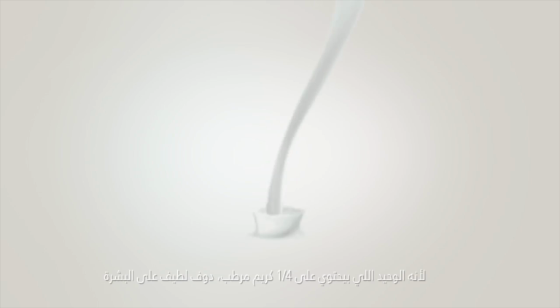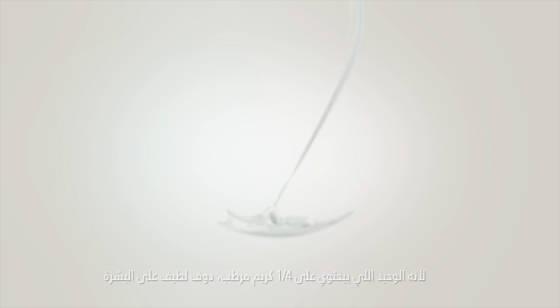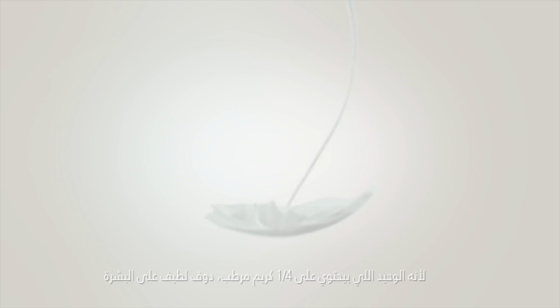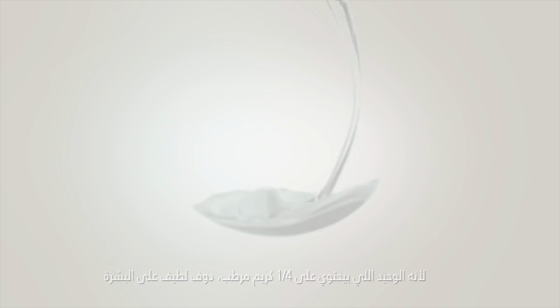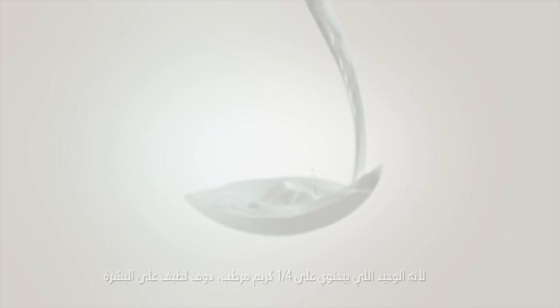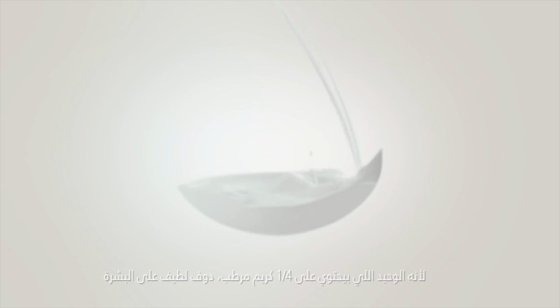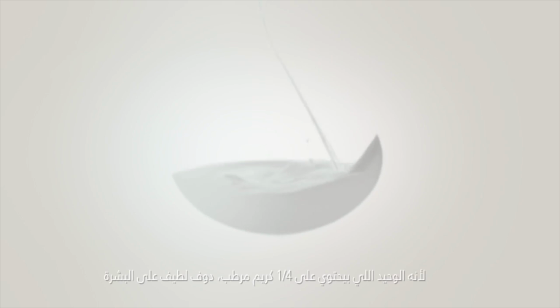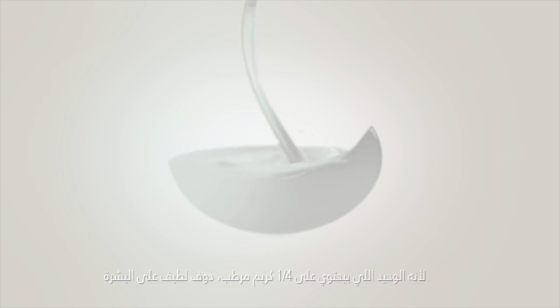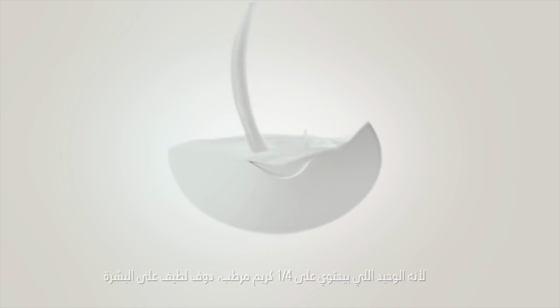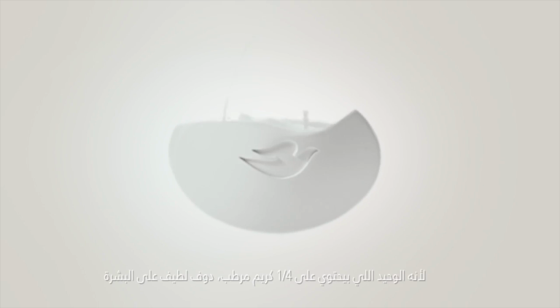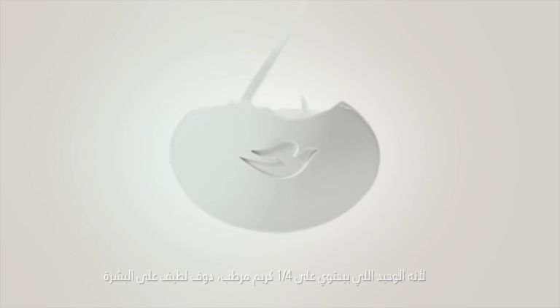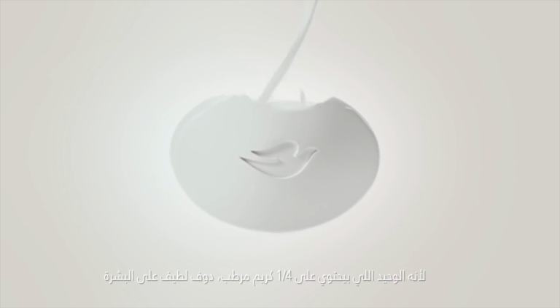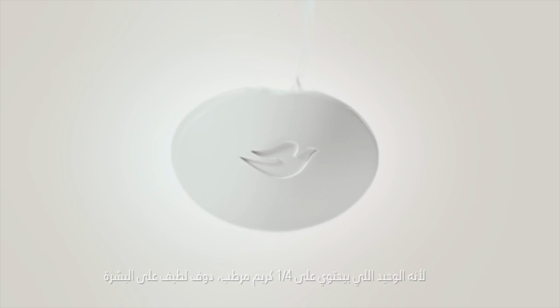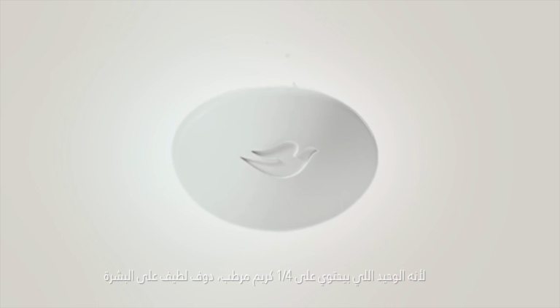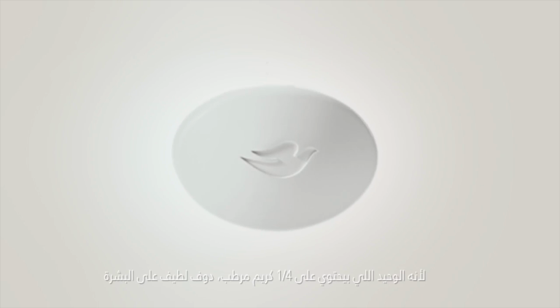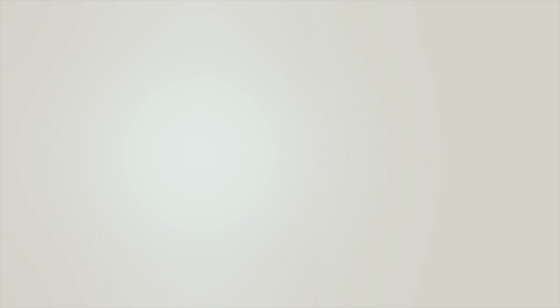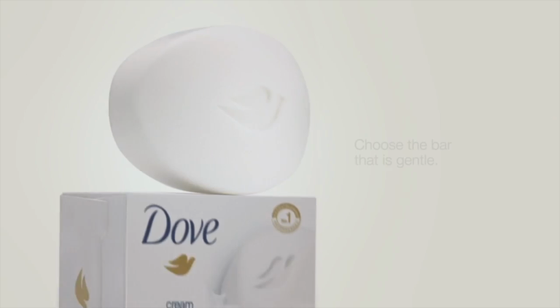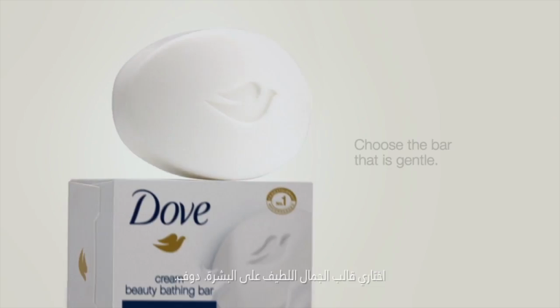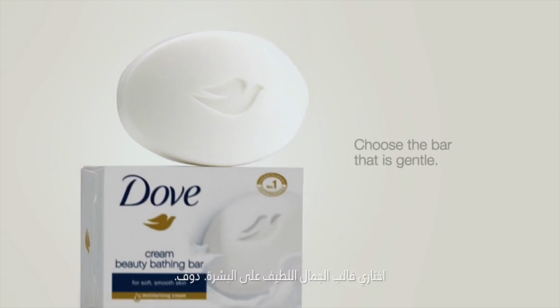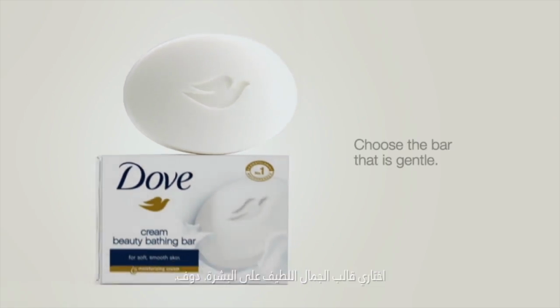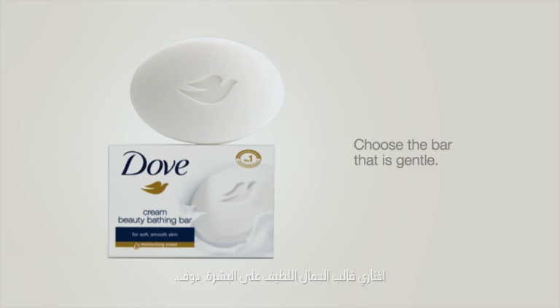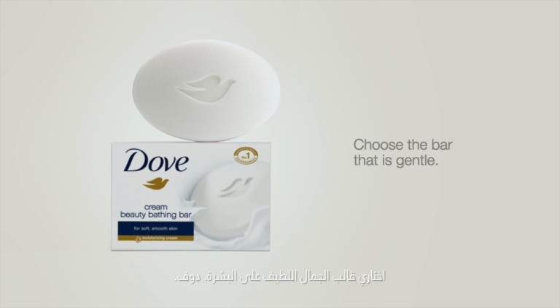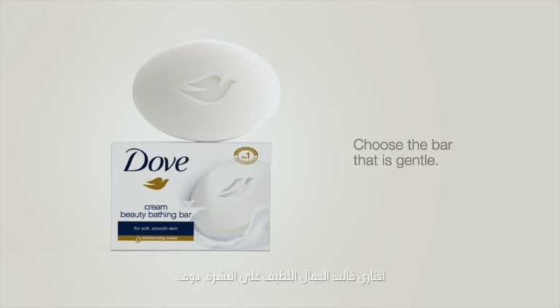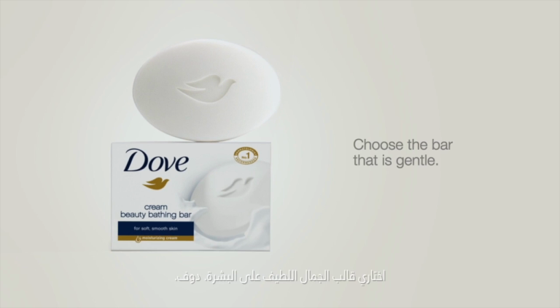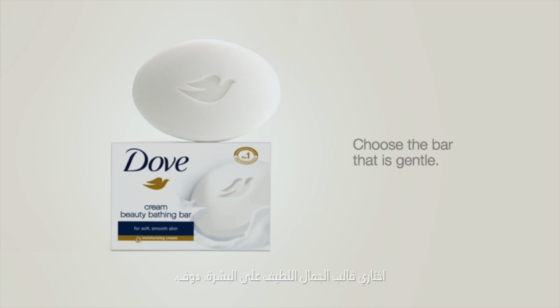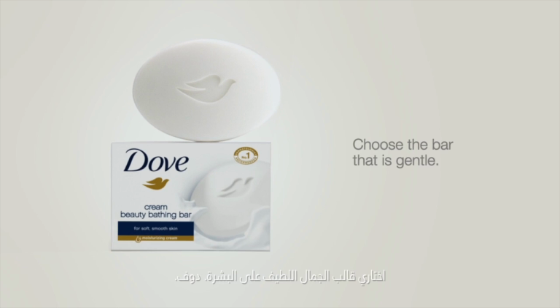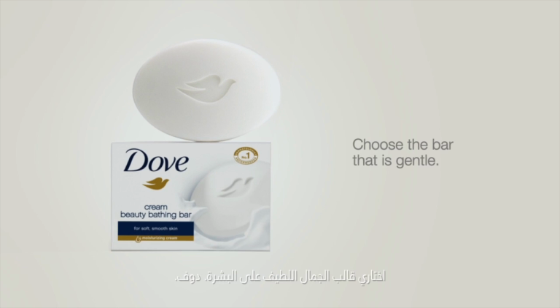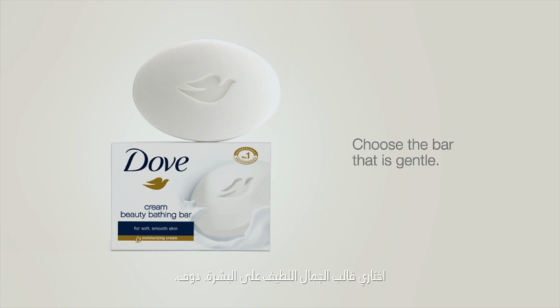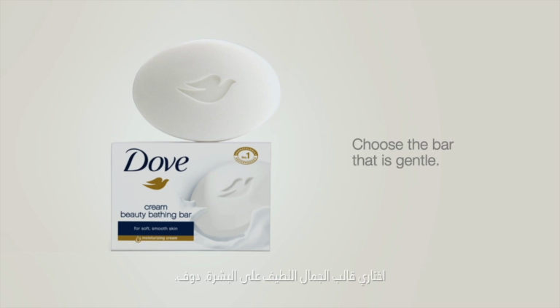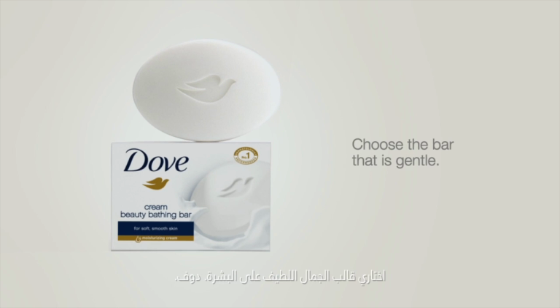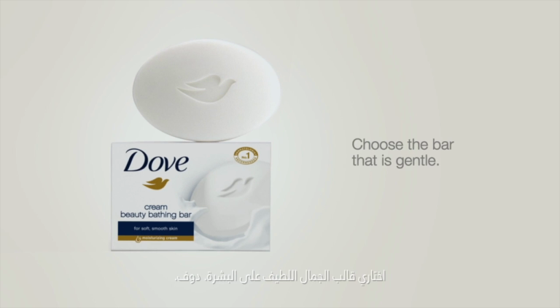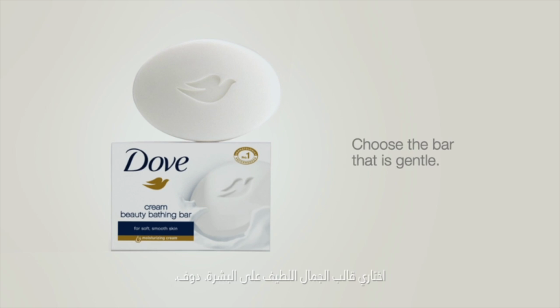With one quarter moisturizing cream, Dove is gentle. Choose the bar that's gentle — Dove.